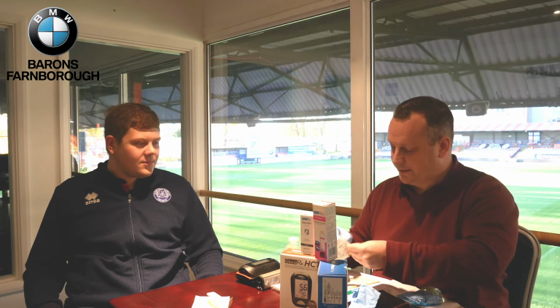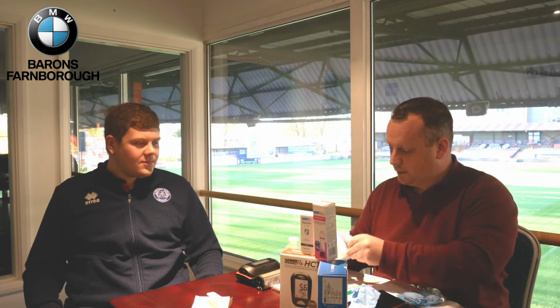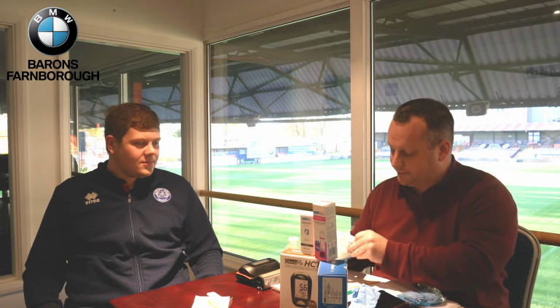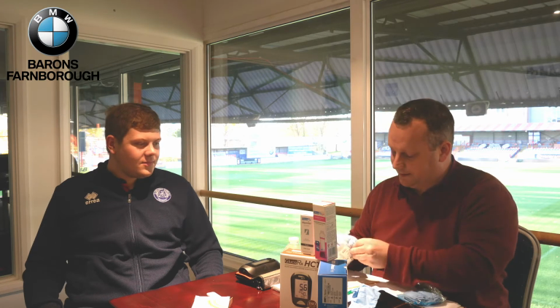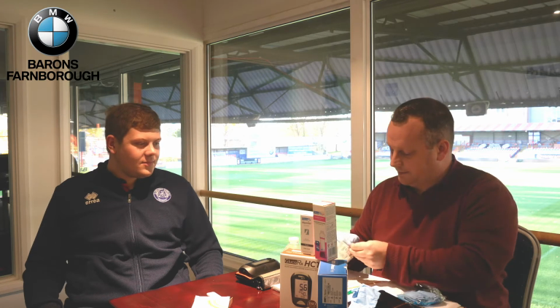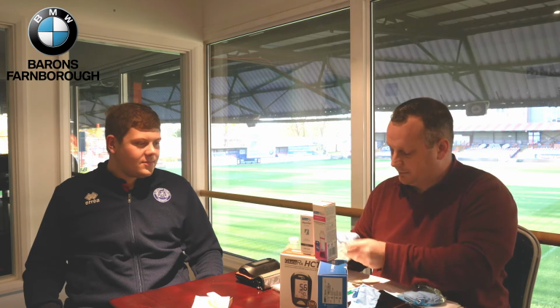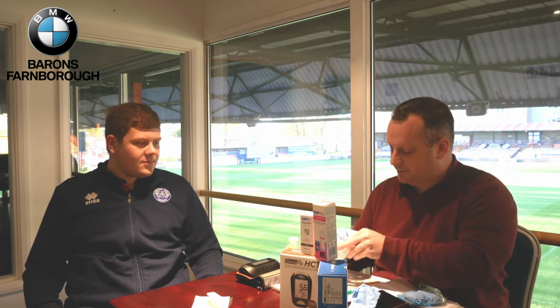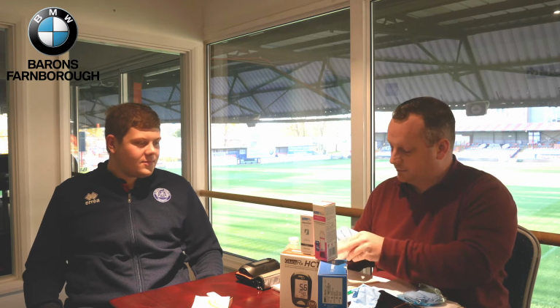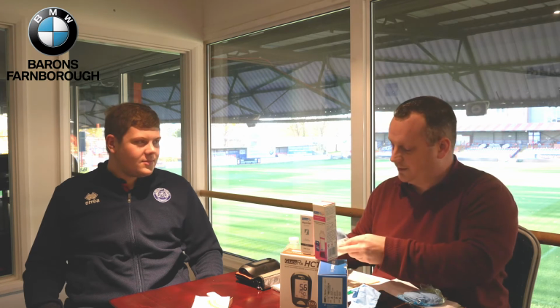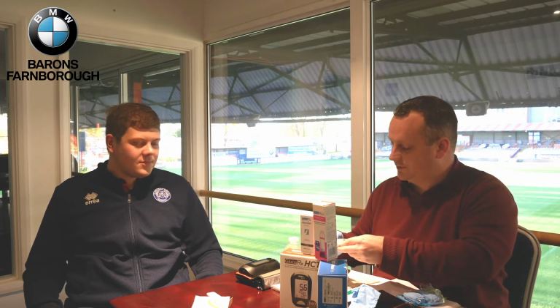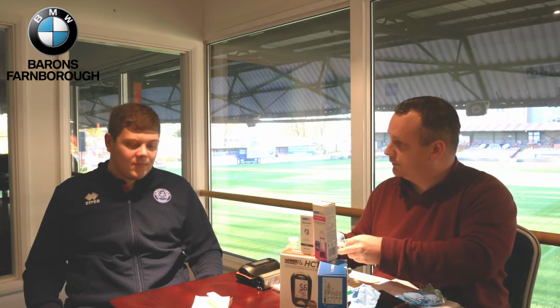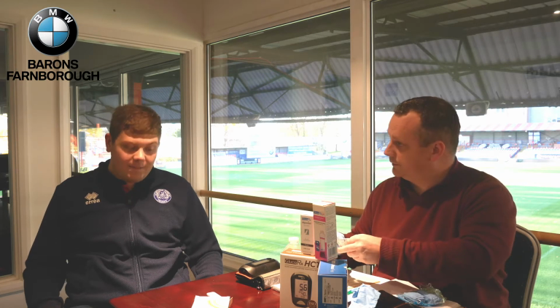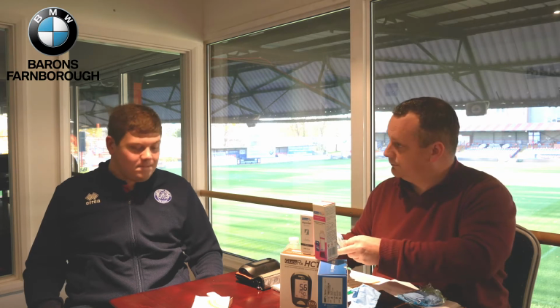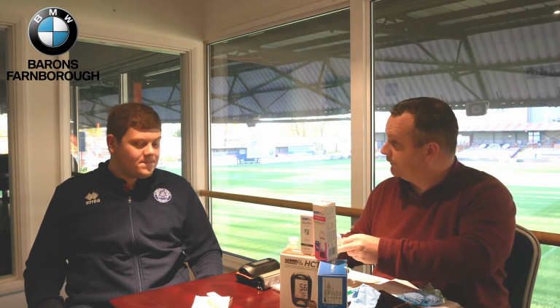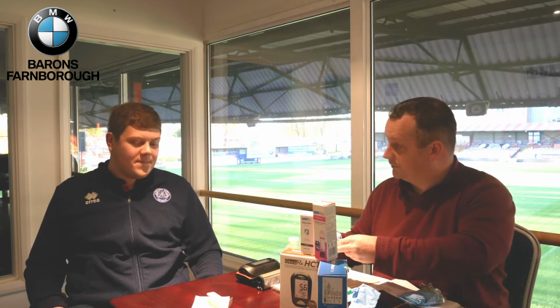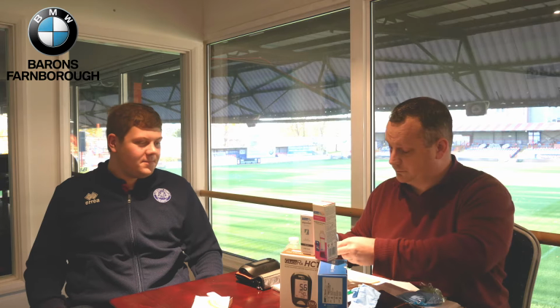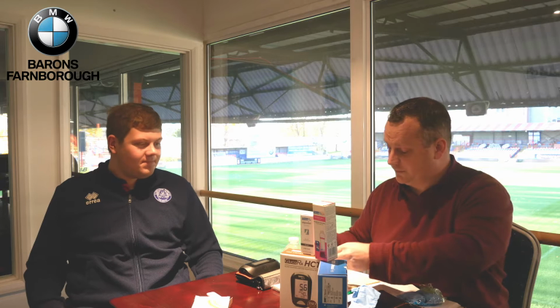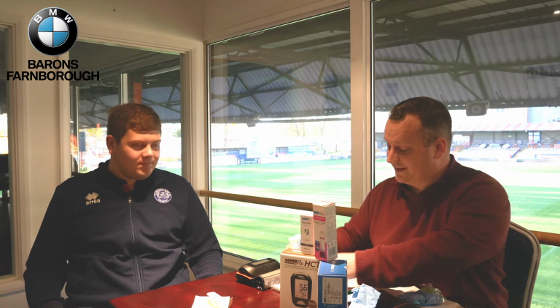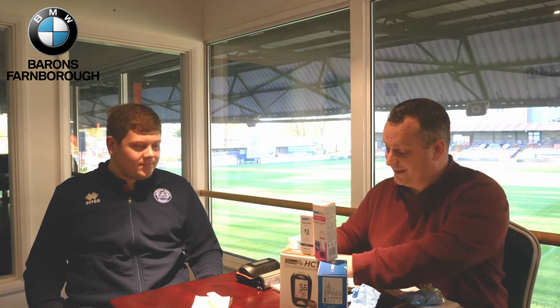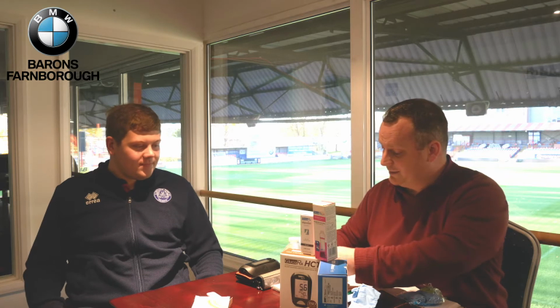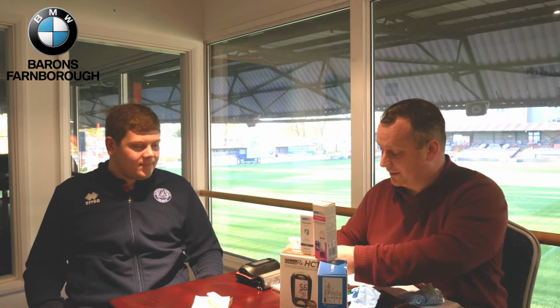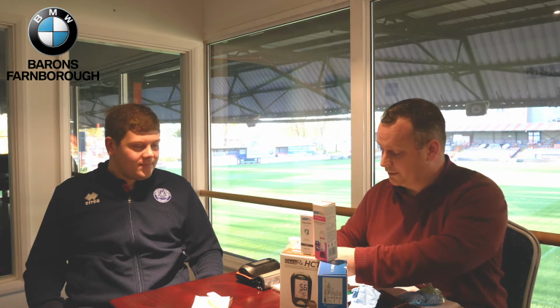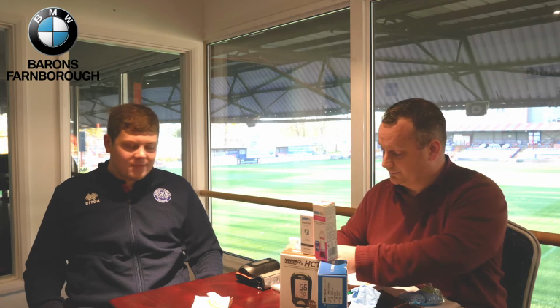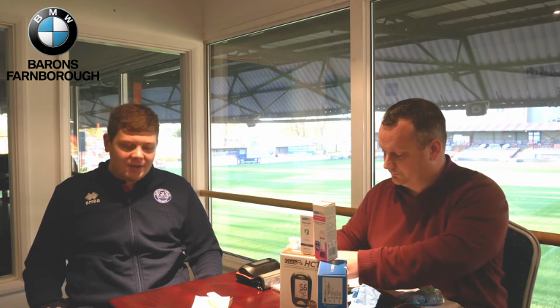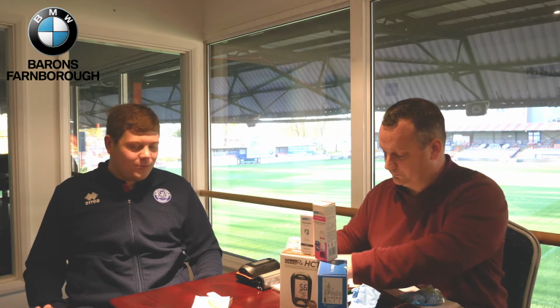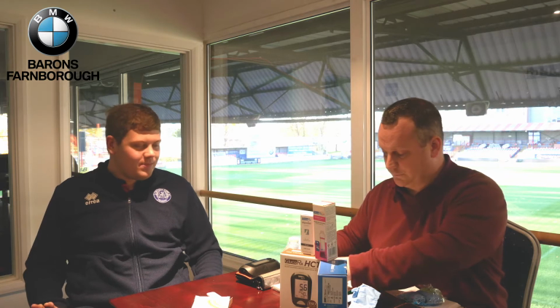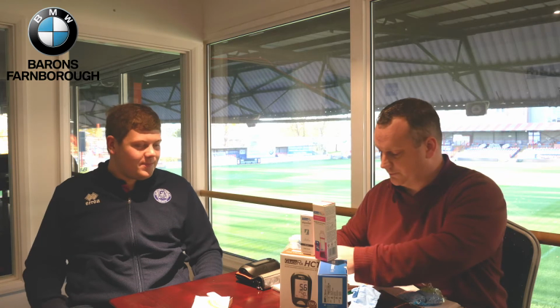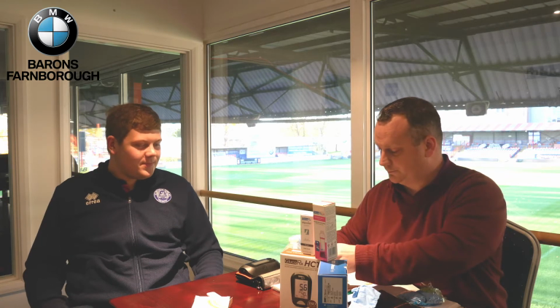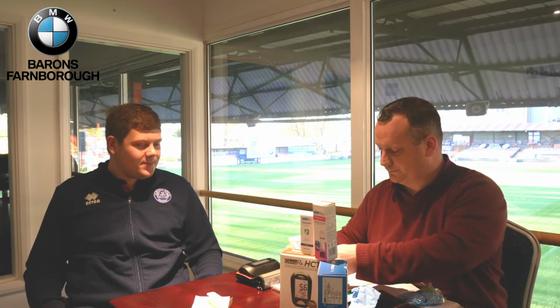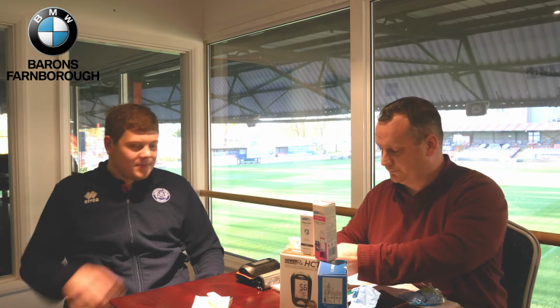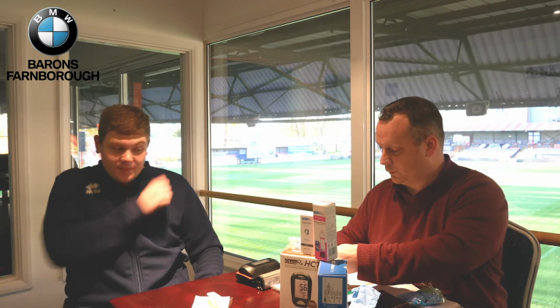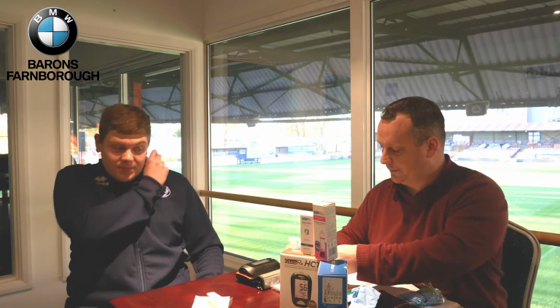Are you taking any supplements or anything? Nothing at all. Are you taking any medication? None at all. Okay.